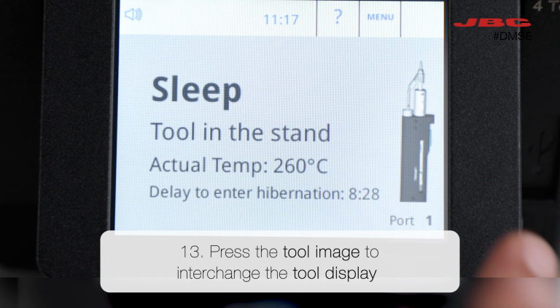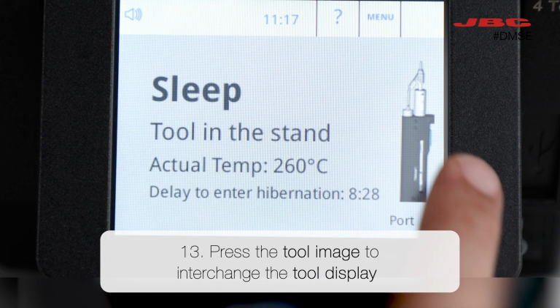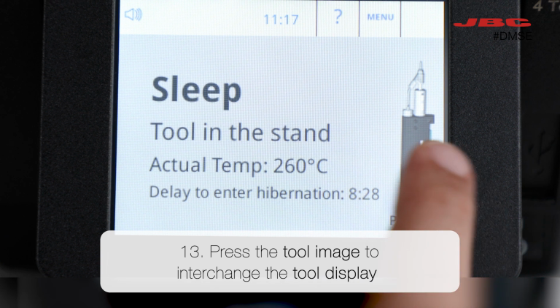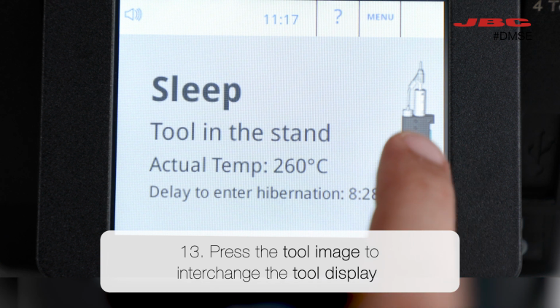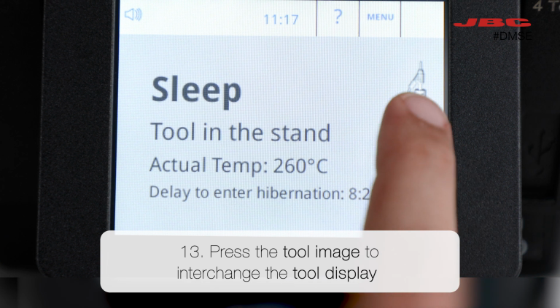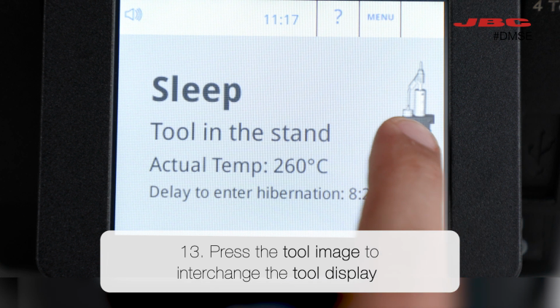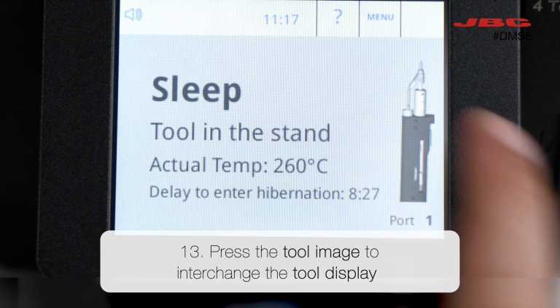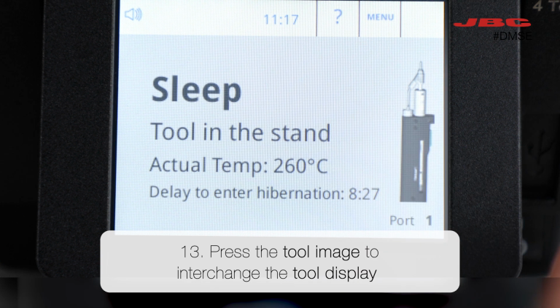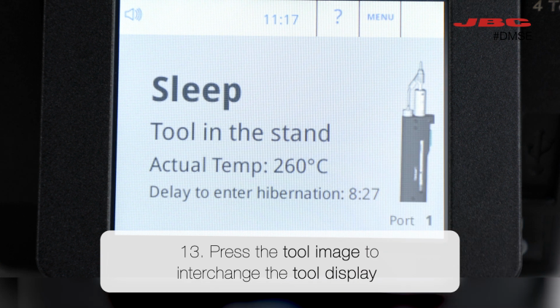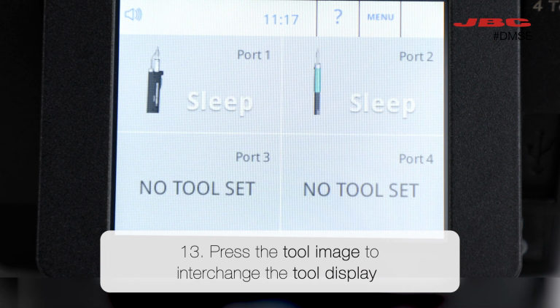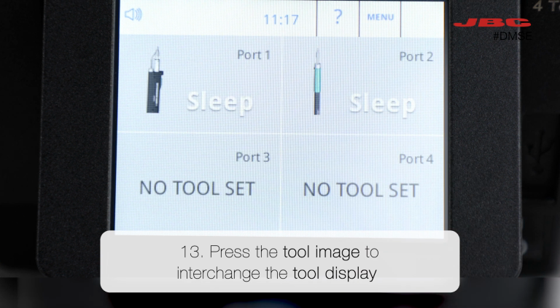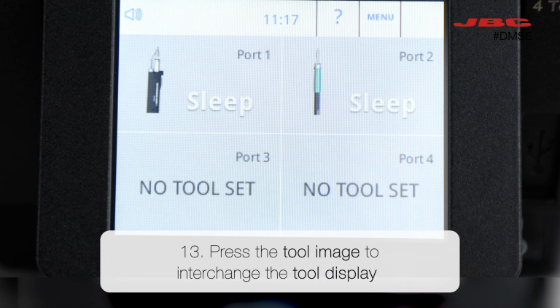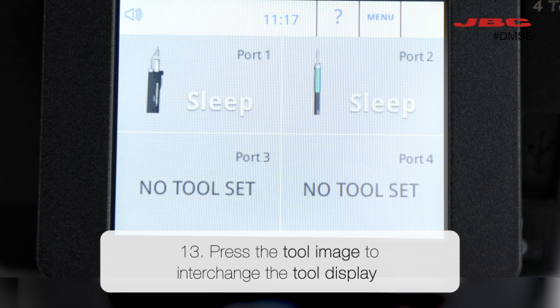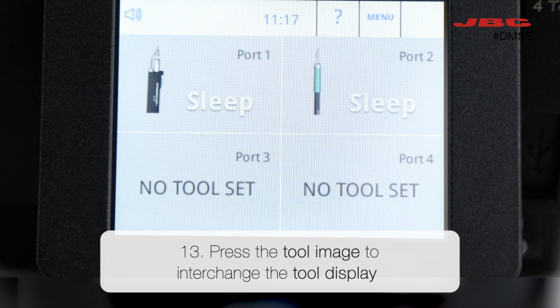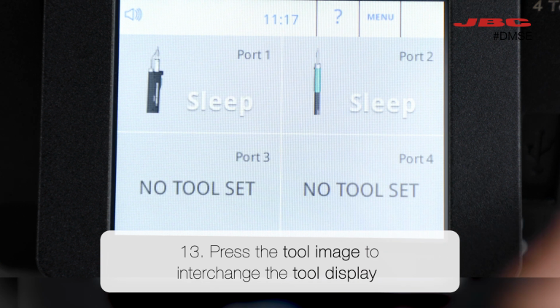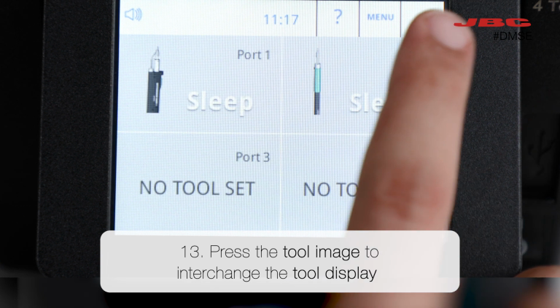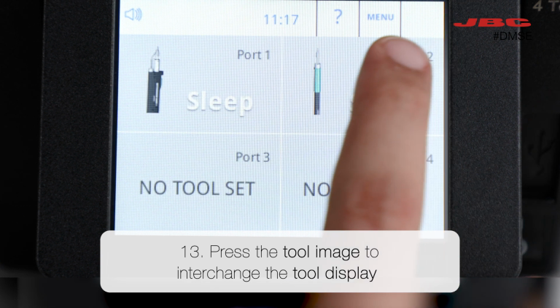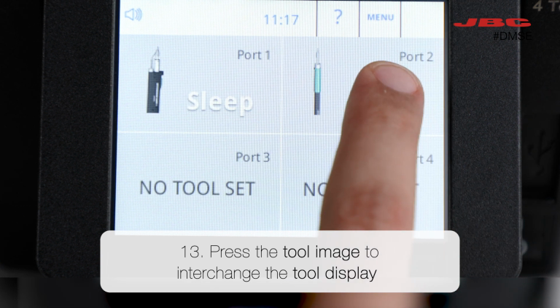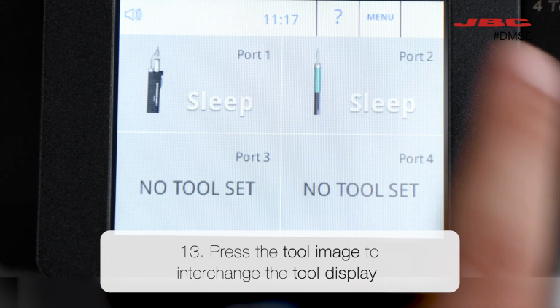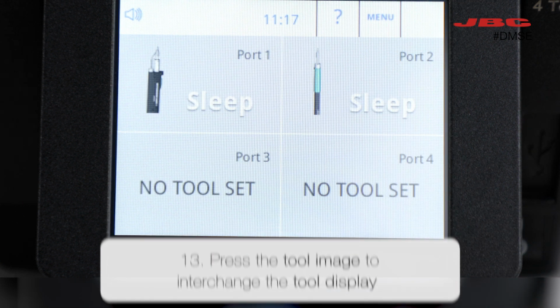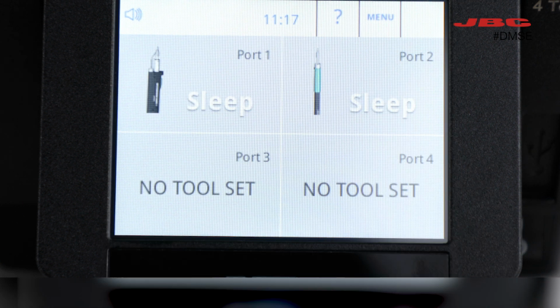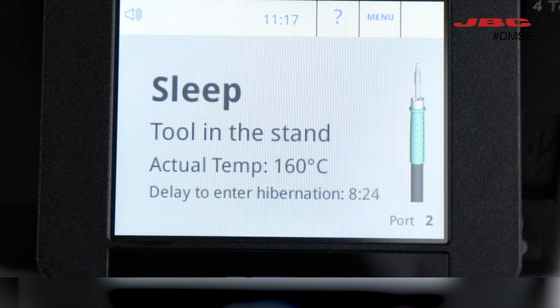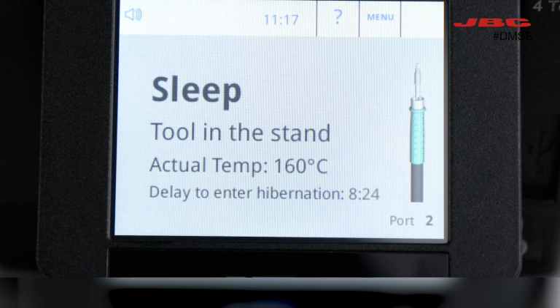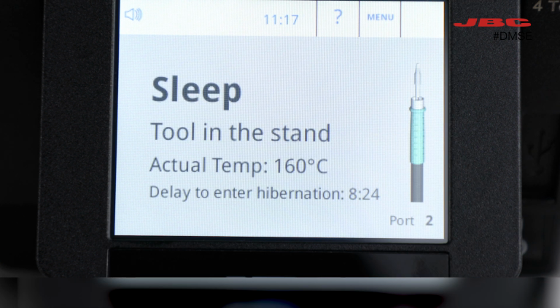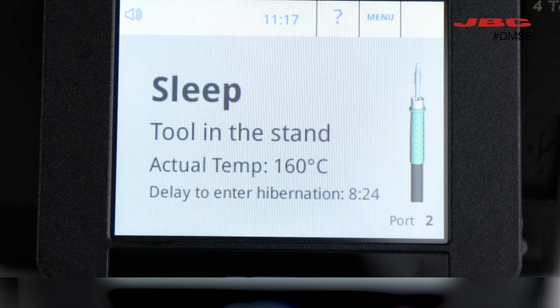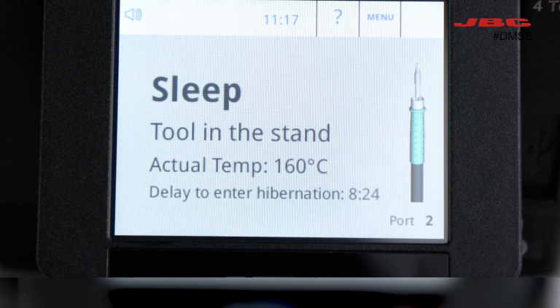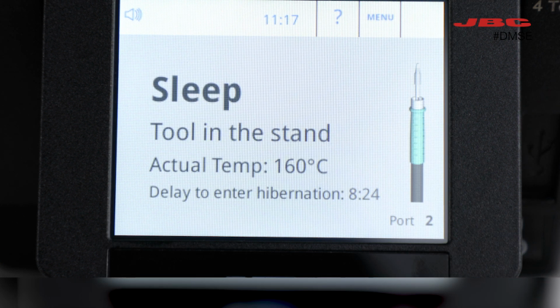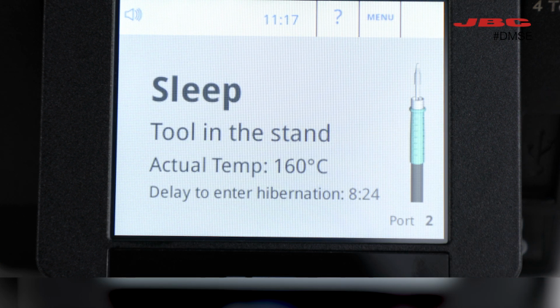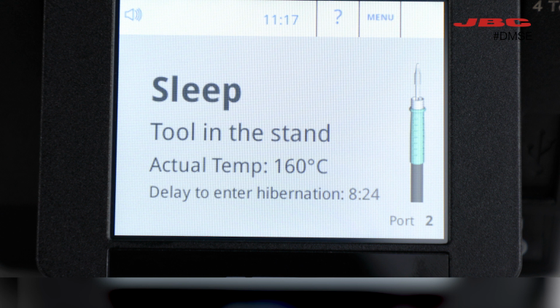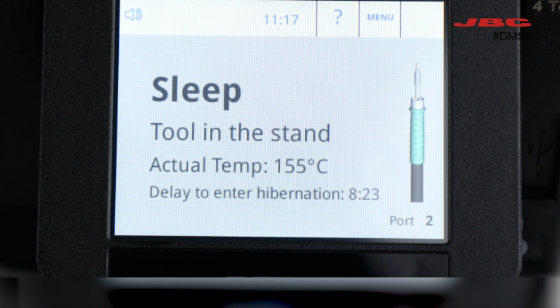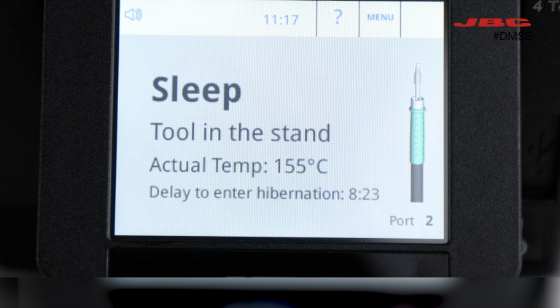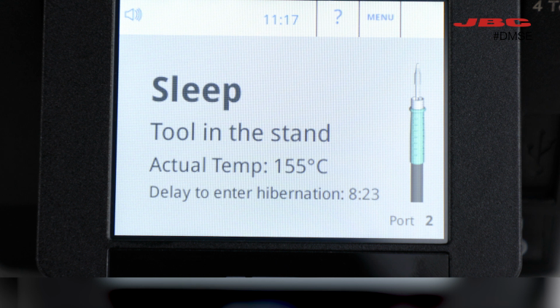Finally, if you want to change the tool display, just press on the illustration and select the tool you want.